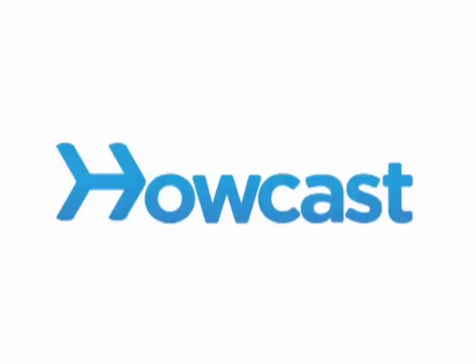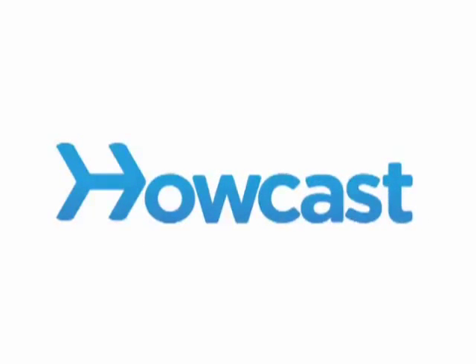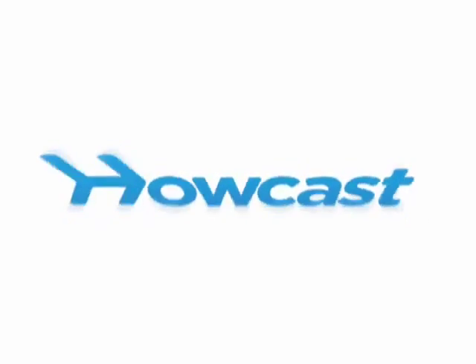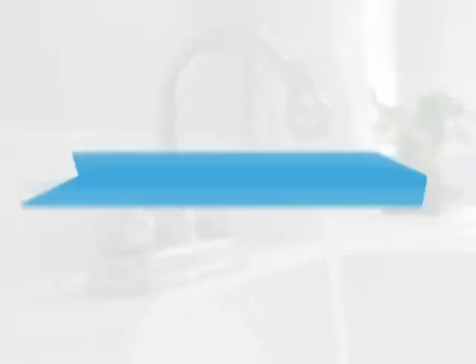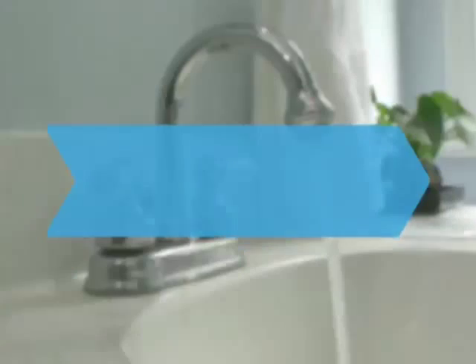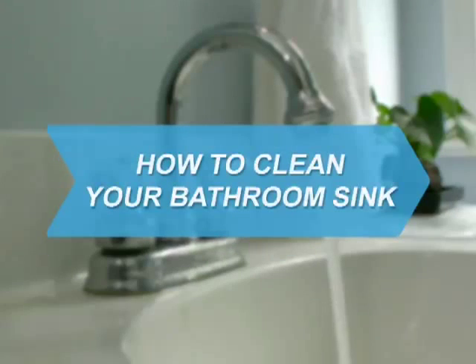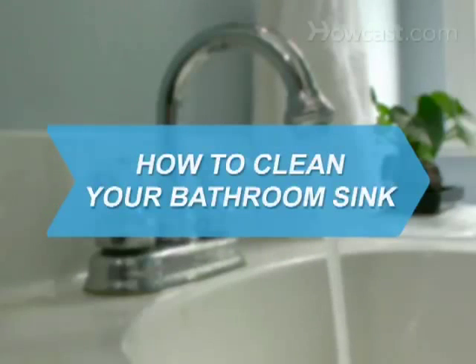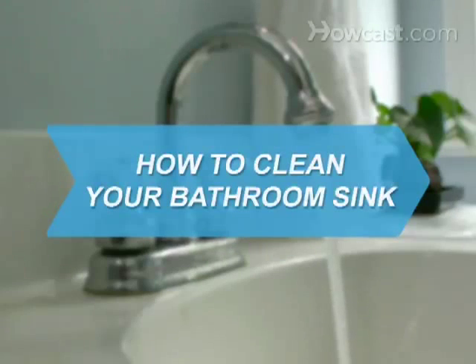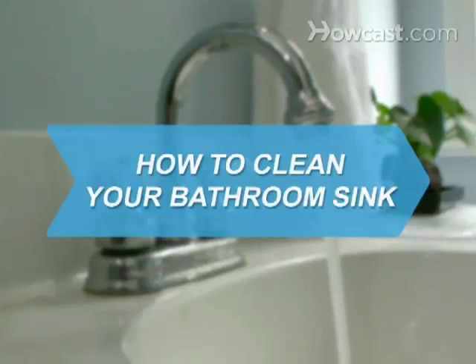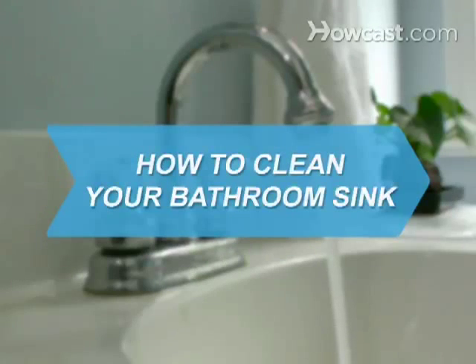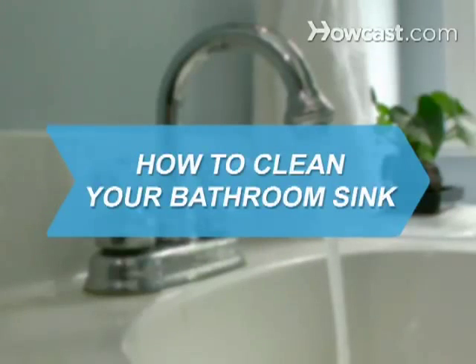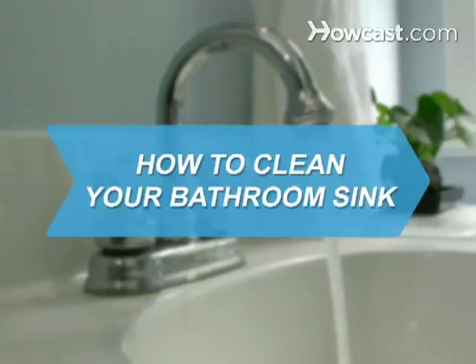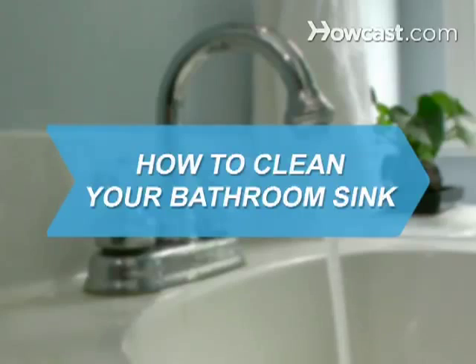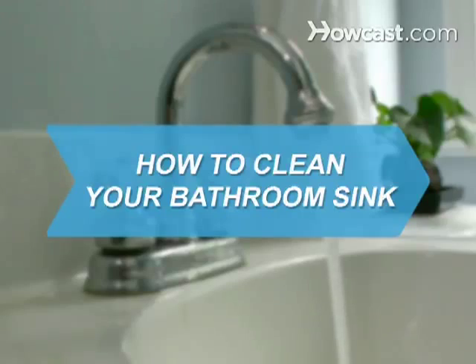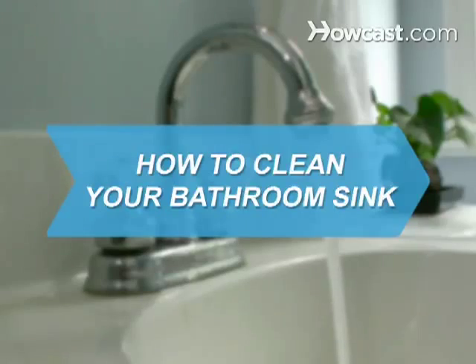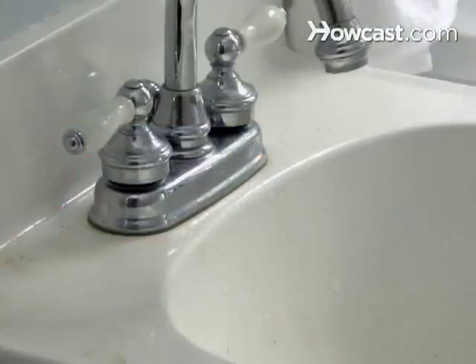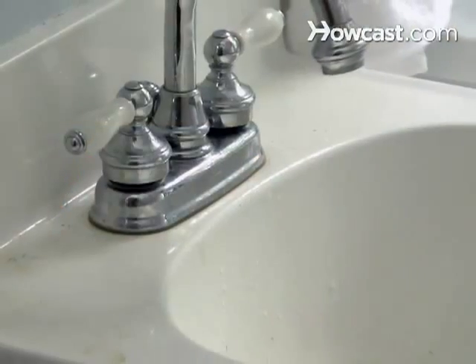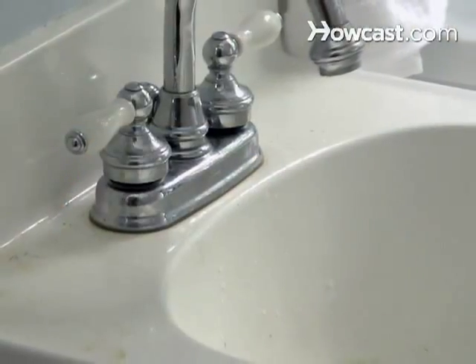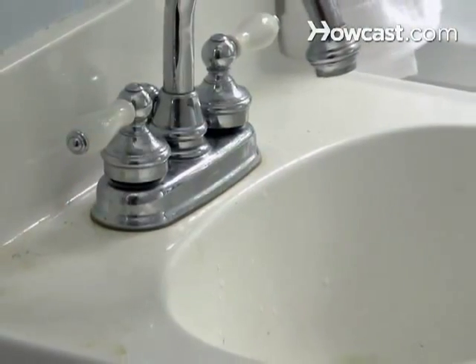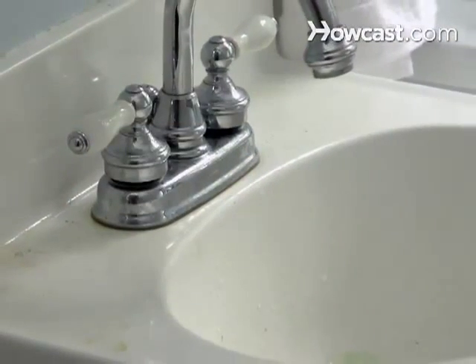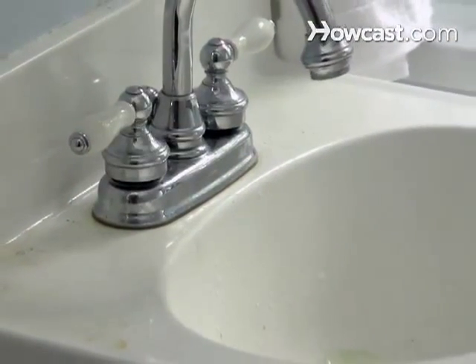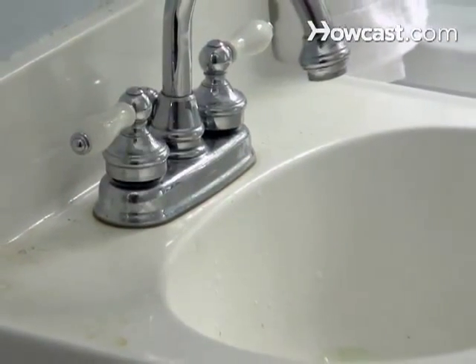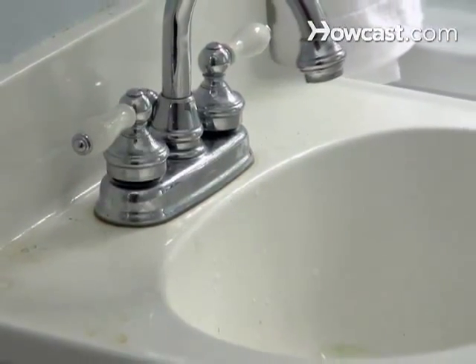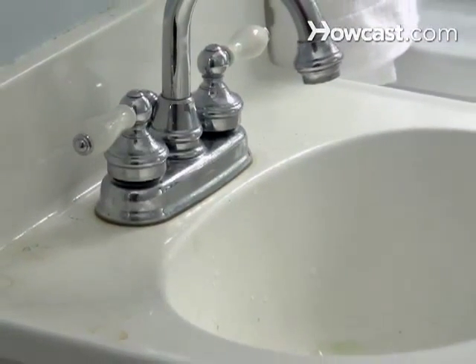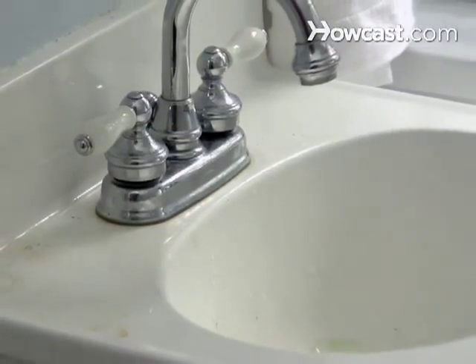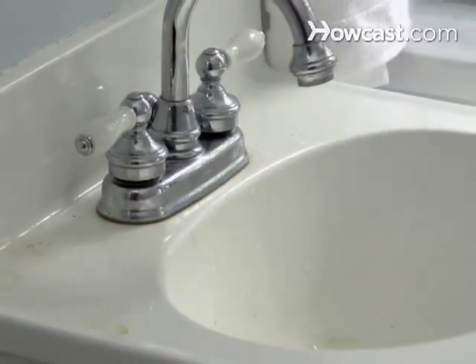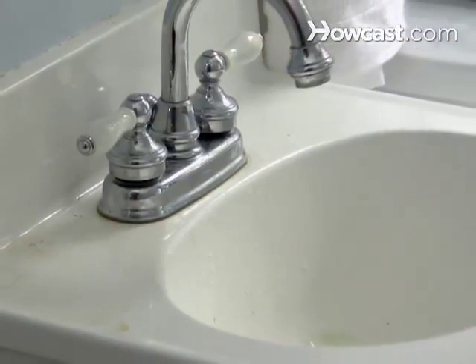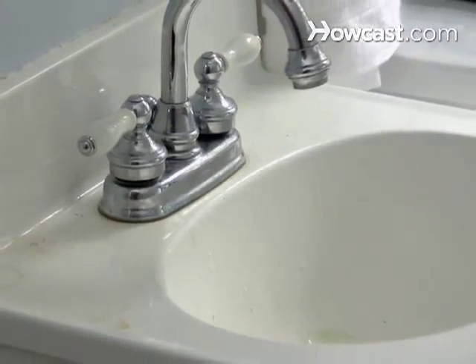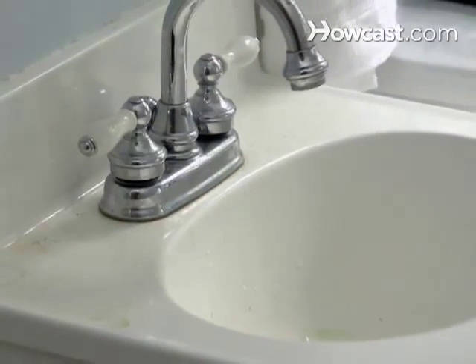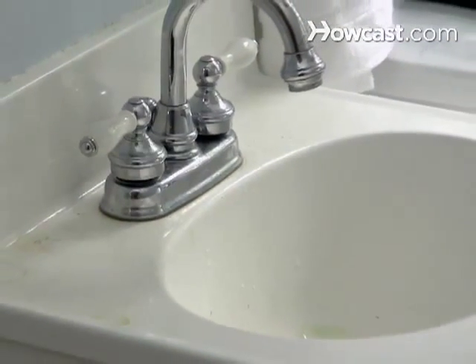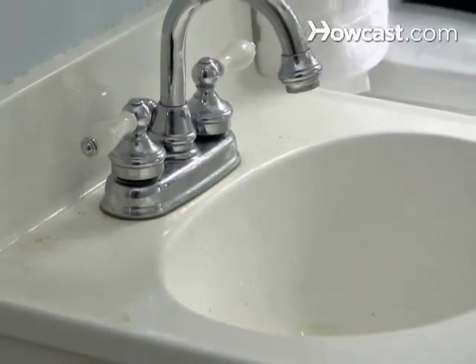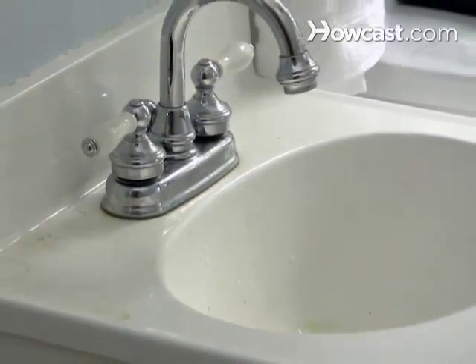How to Clean Your Bathroom Sink. Washing your hands in a dirty sink won't make them any cleaner.